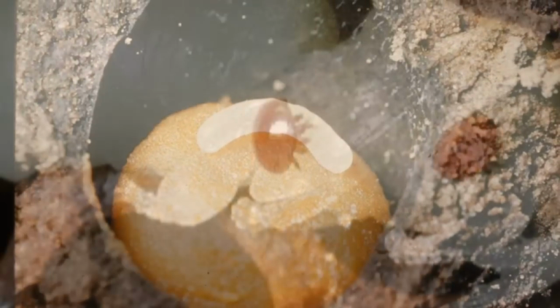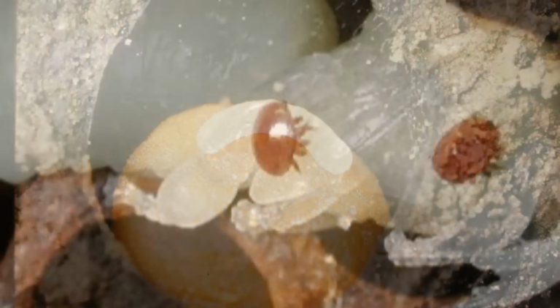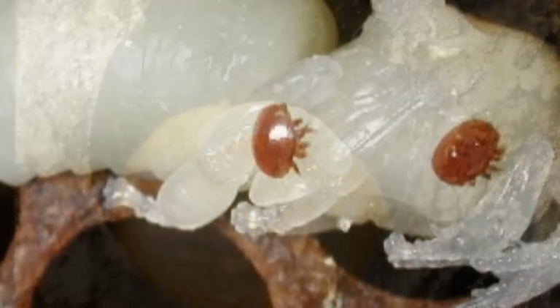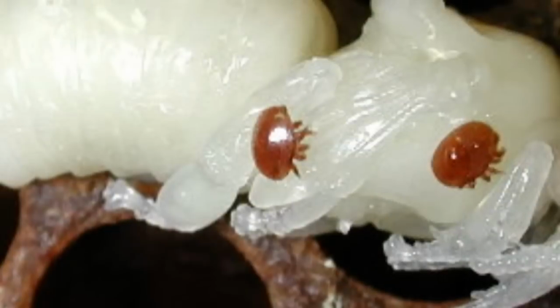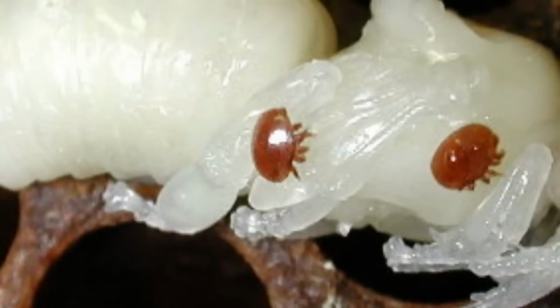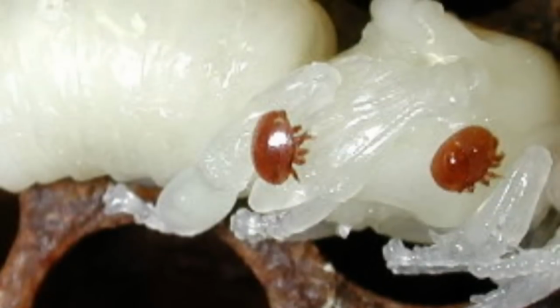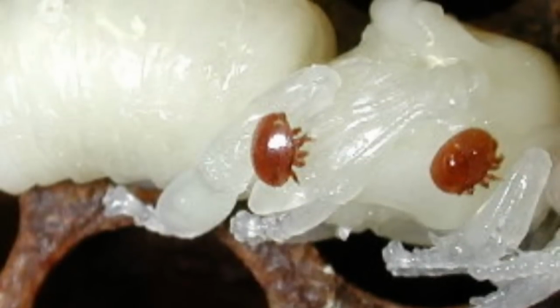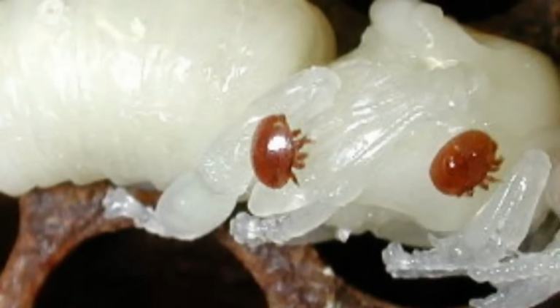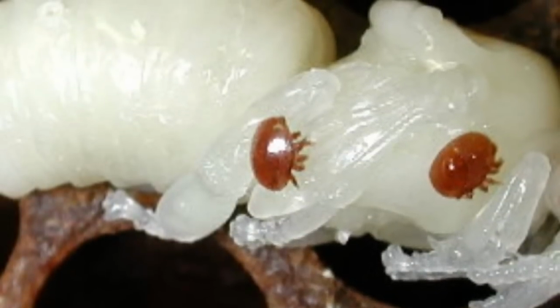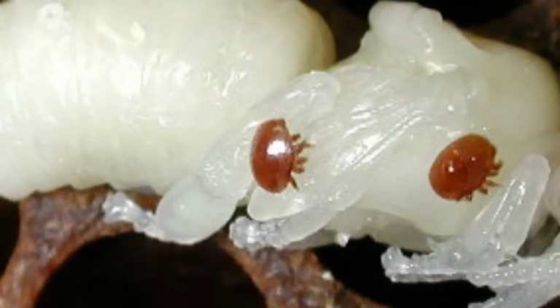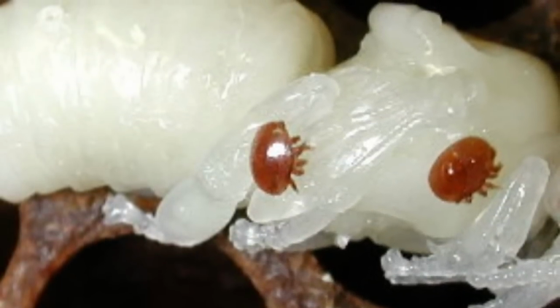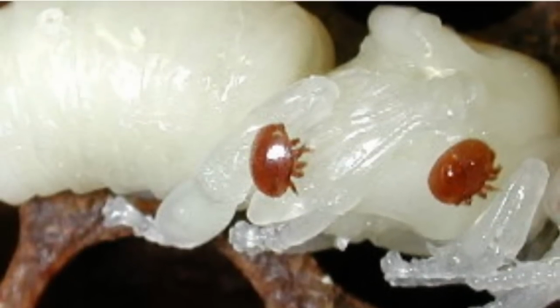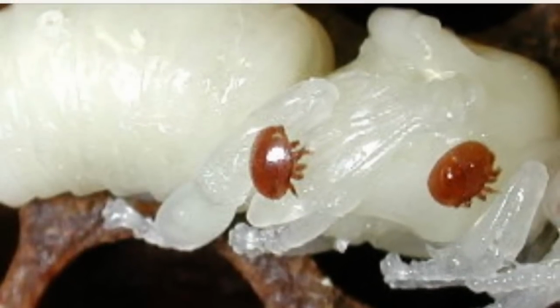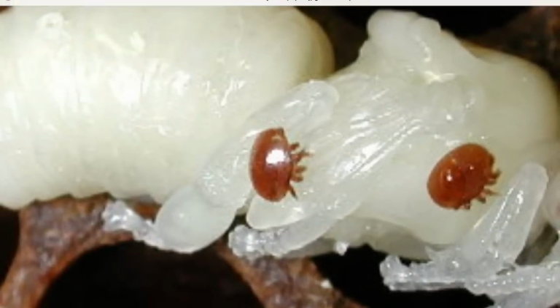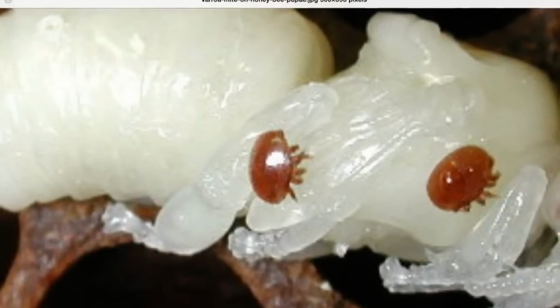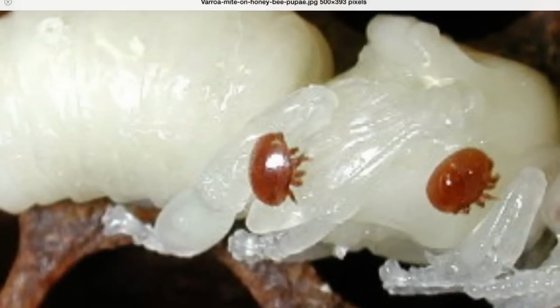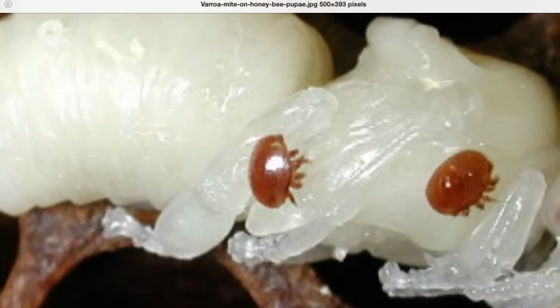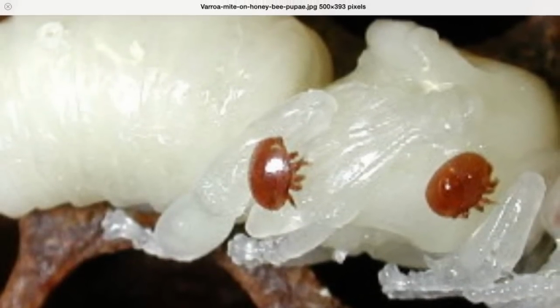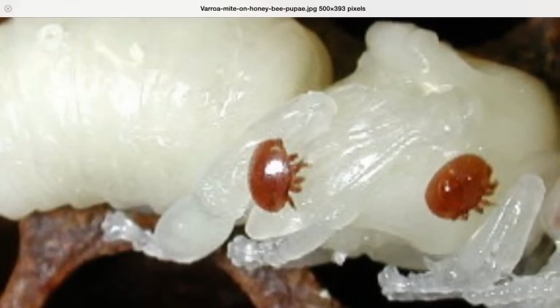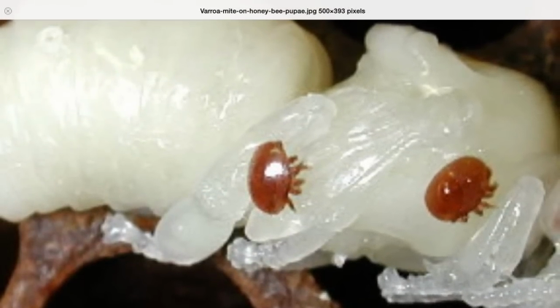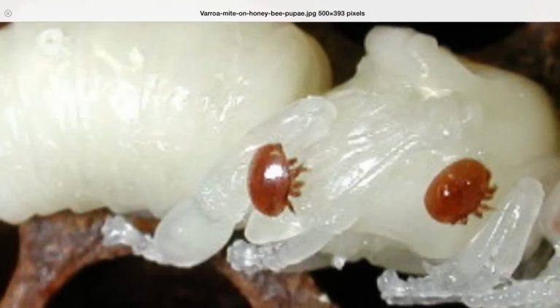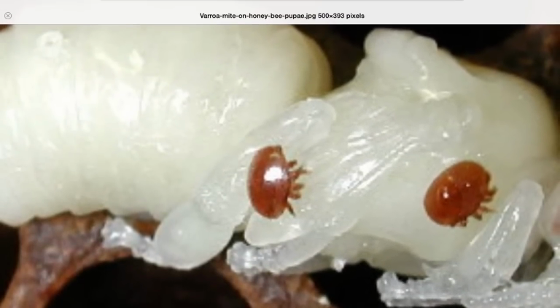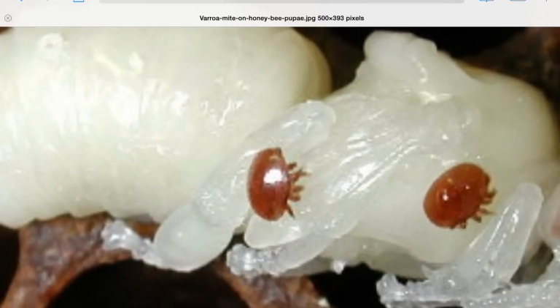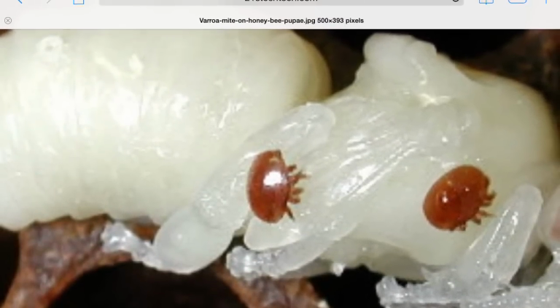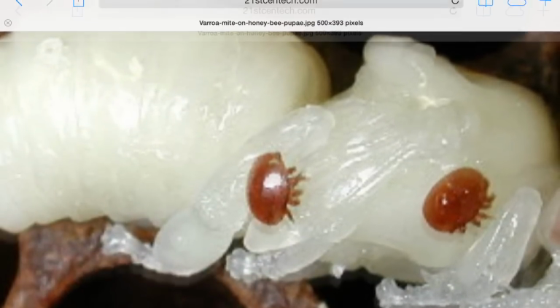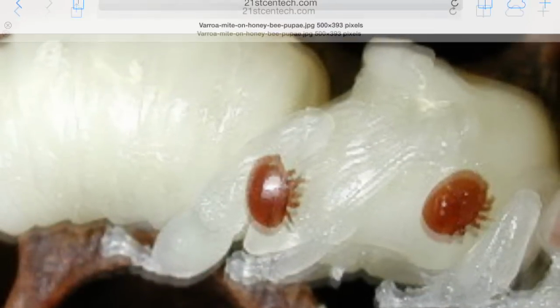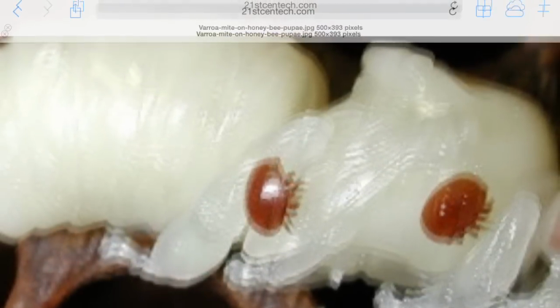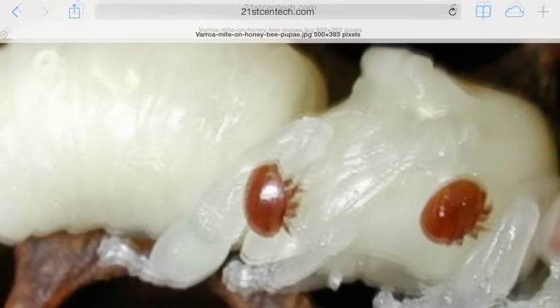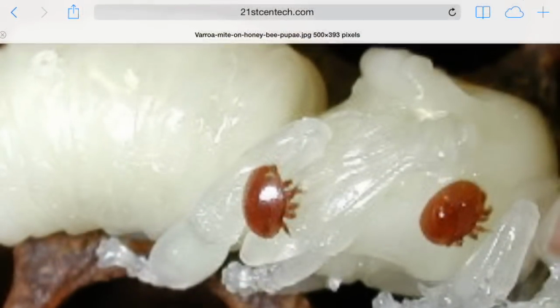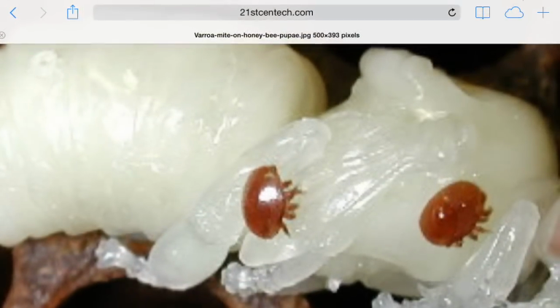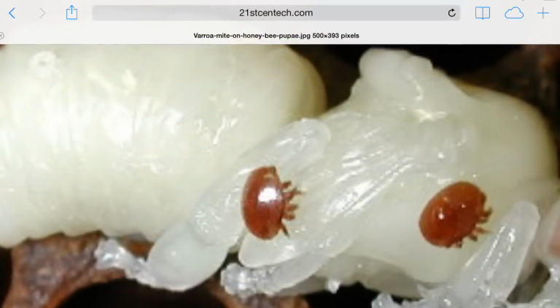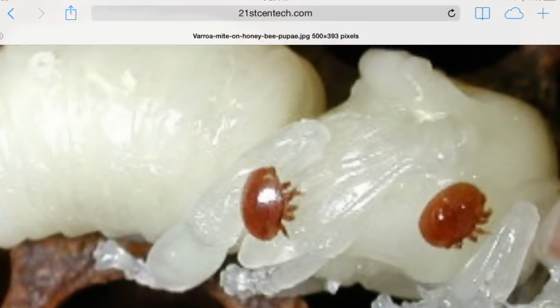Before then, they became a pupae. The pupae looks like a shape of the bee.